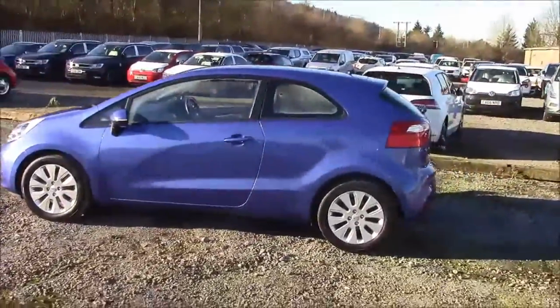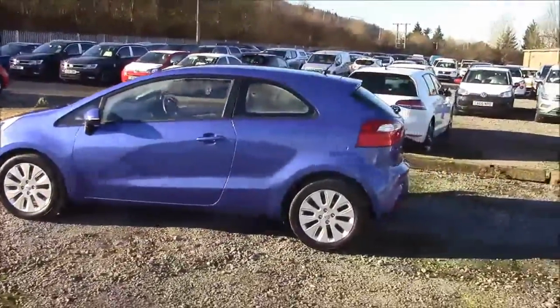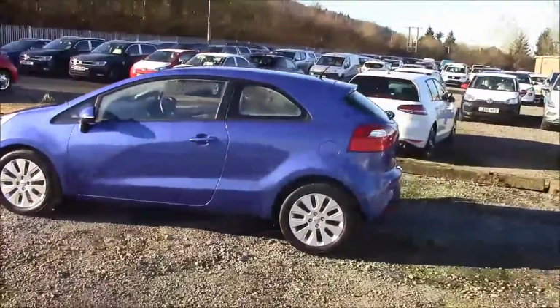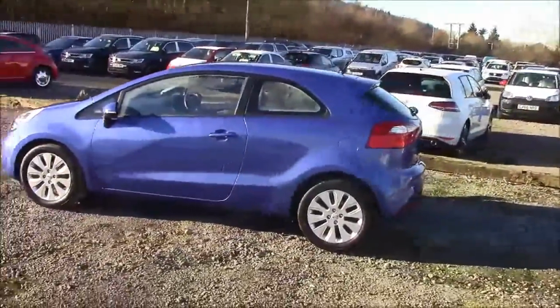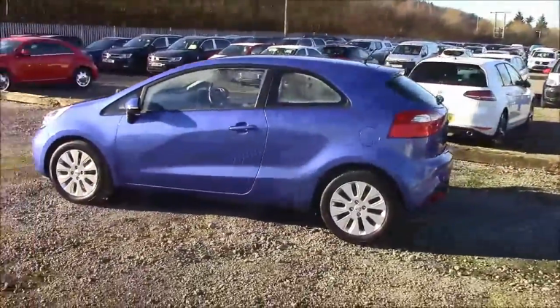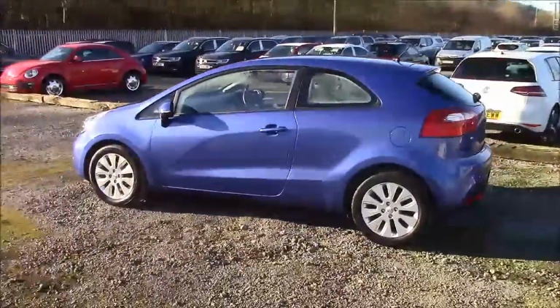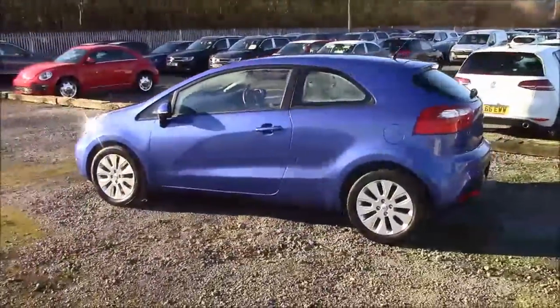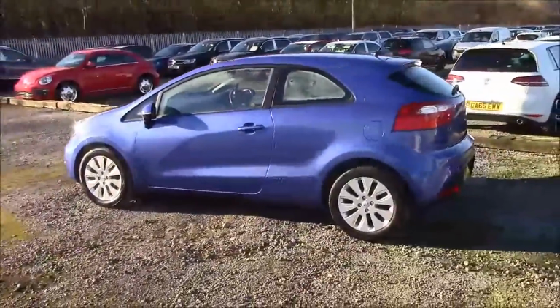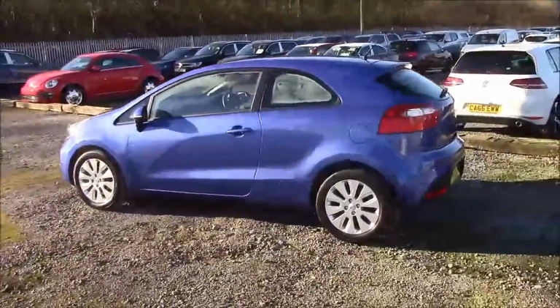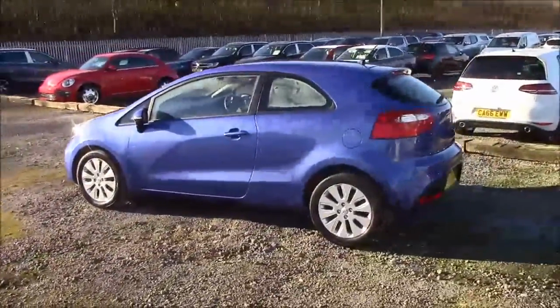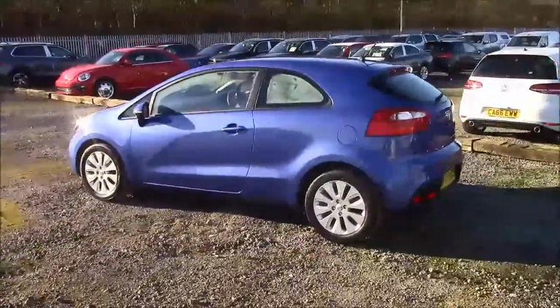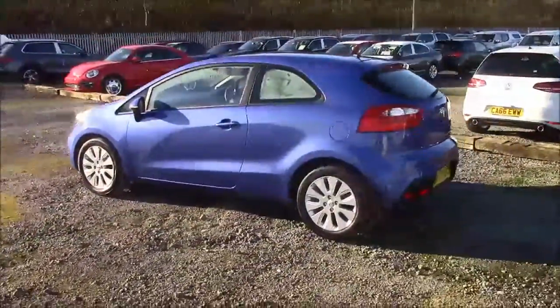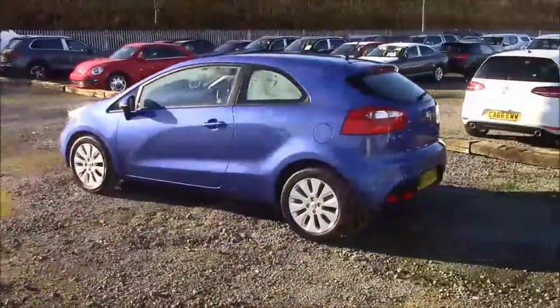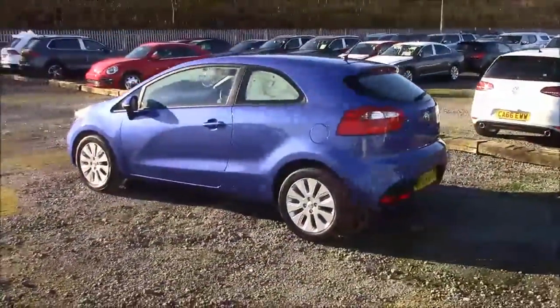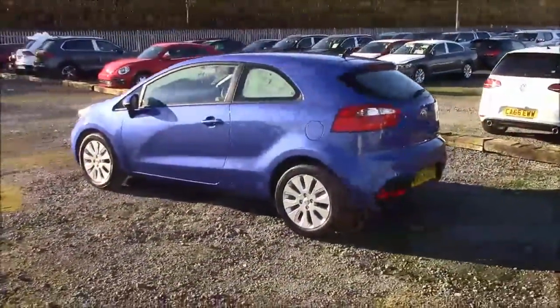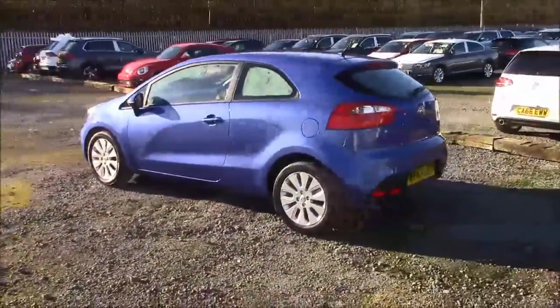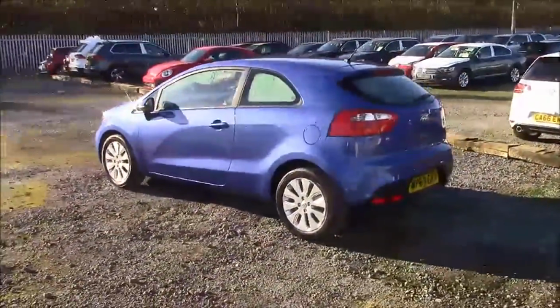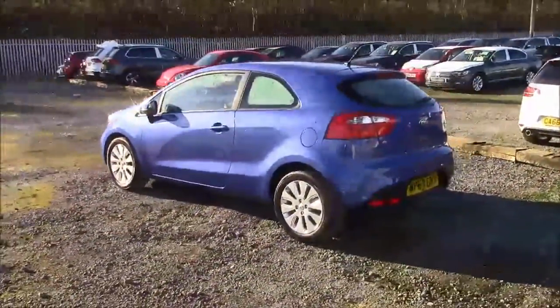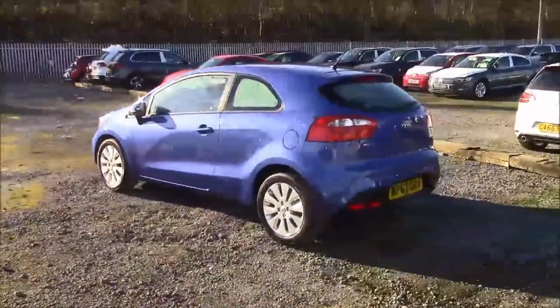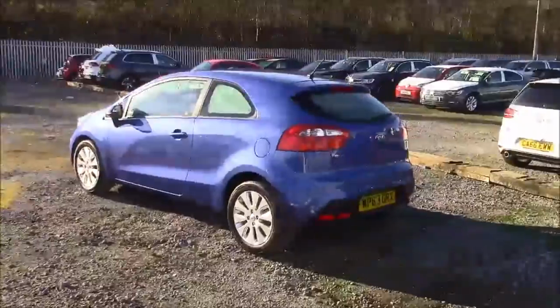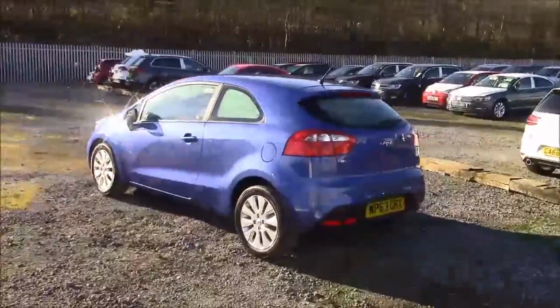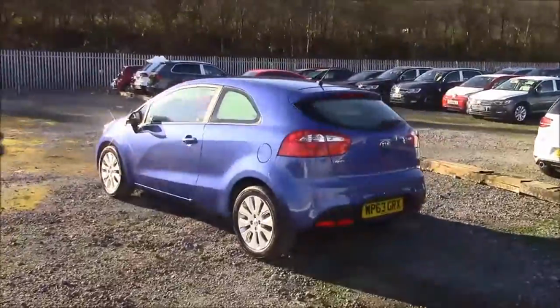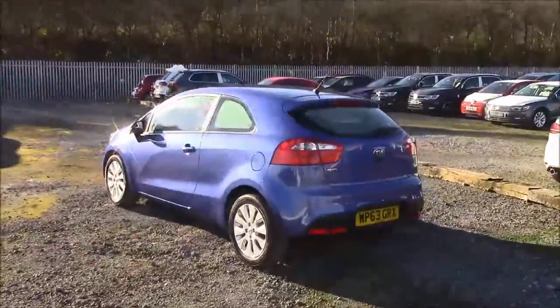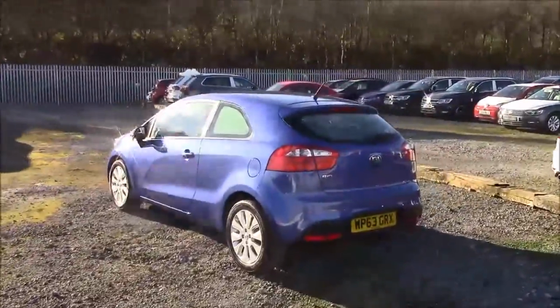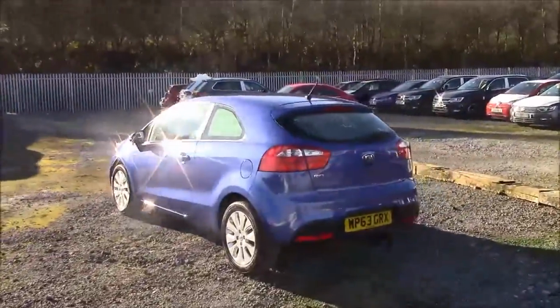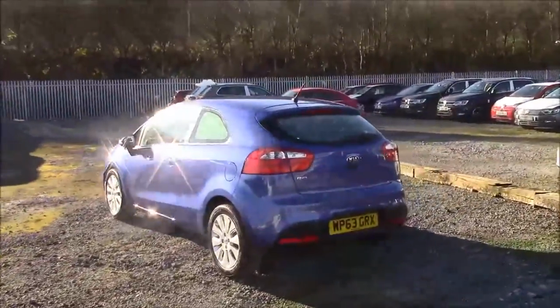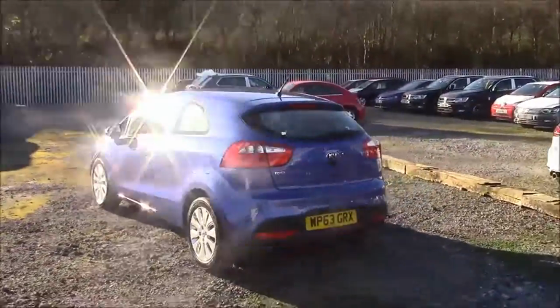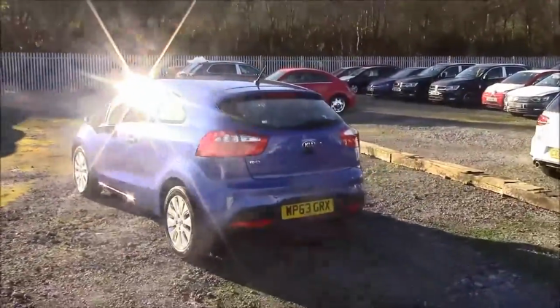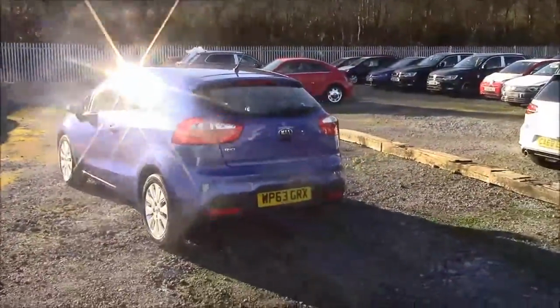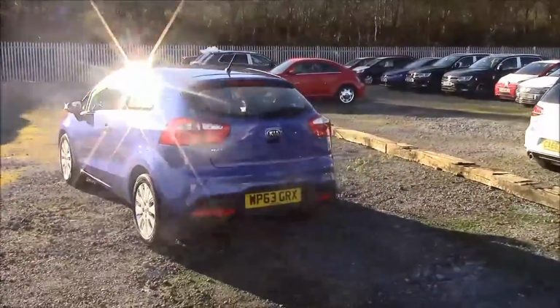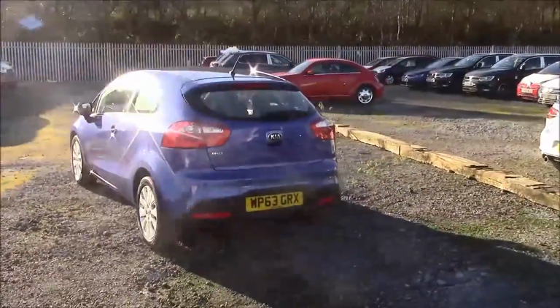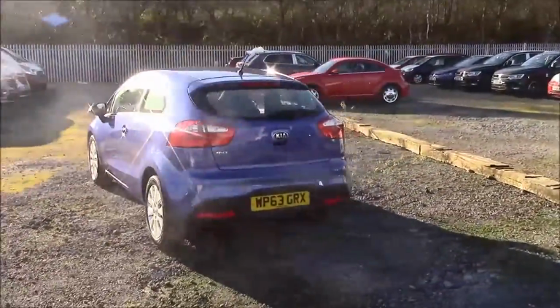Working around the vehicle, you'll see this car comes with colour-coded body bumpers. We have alloy wheels, and we also have a heated rear windscreen.